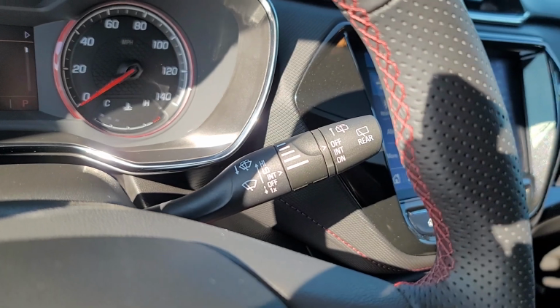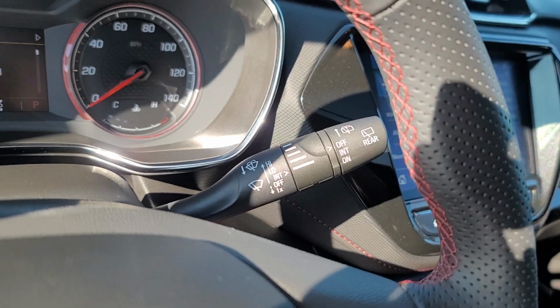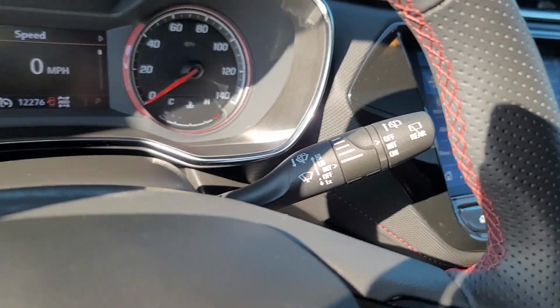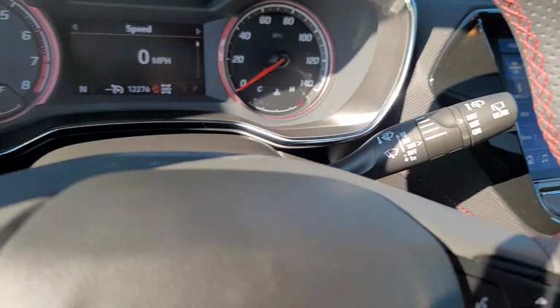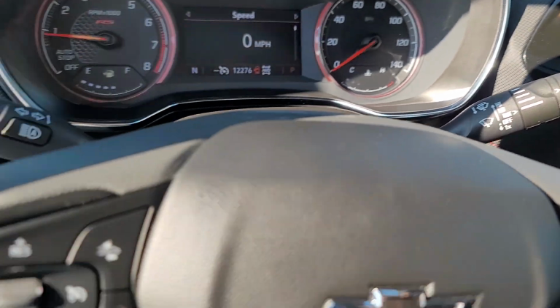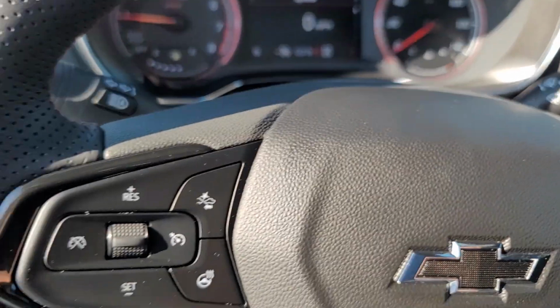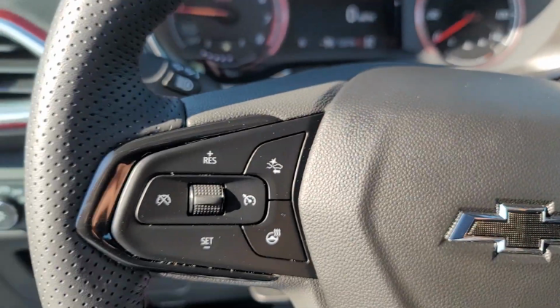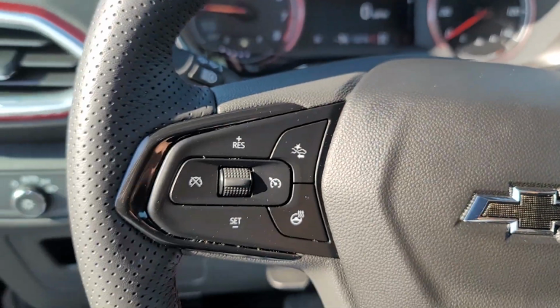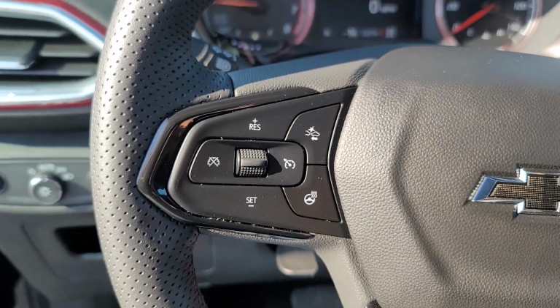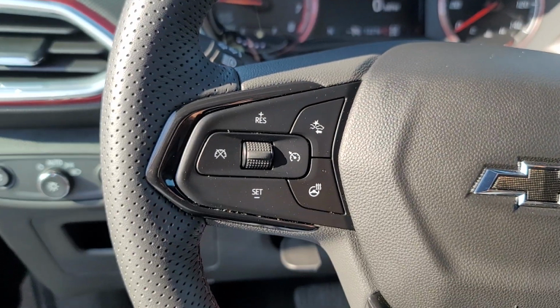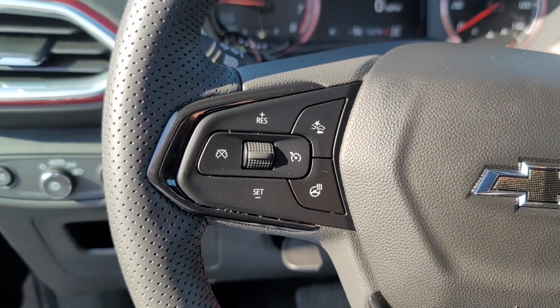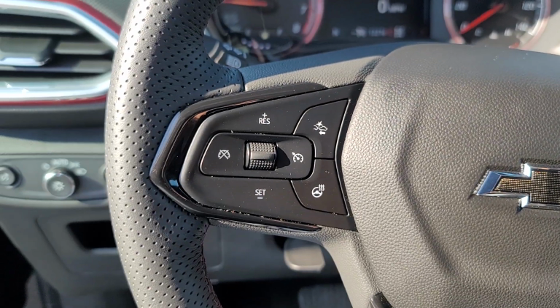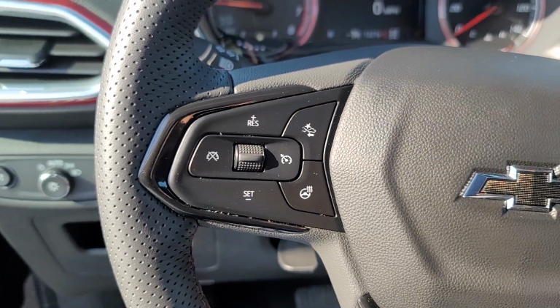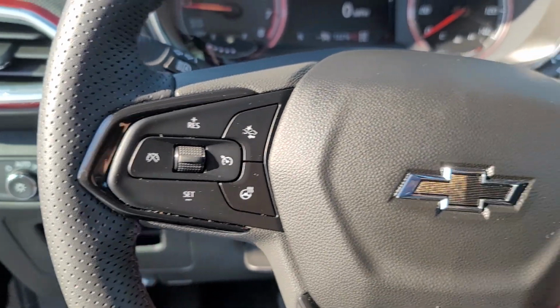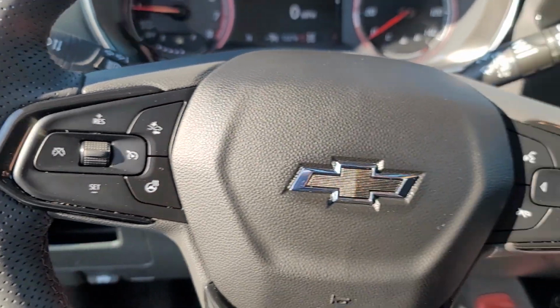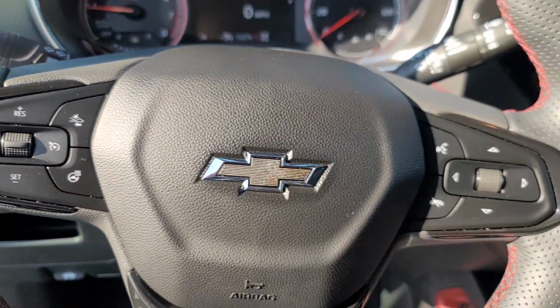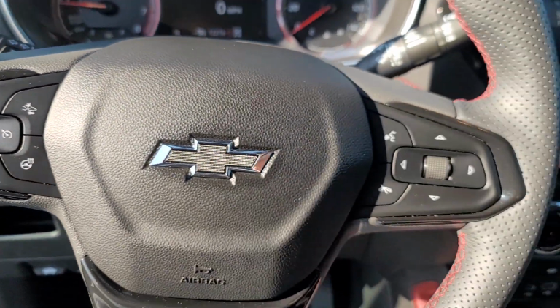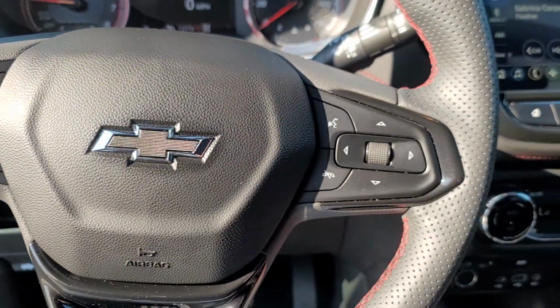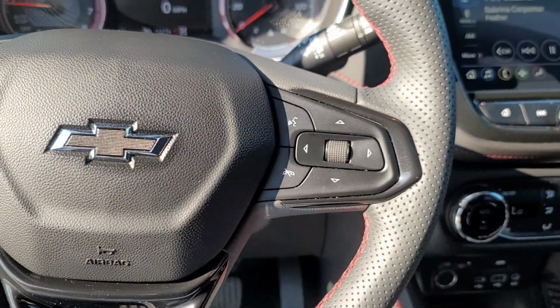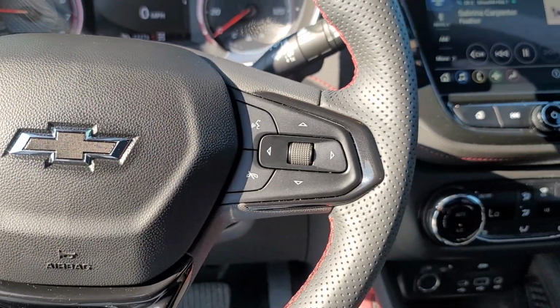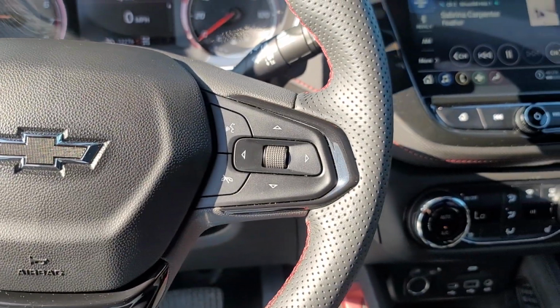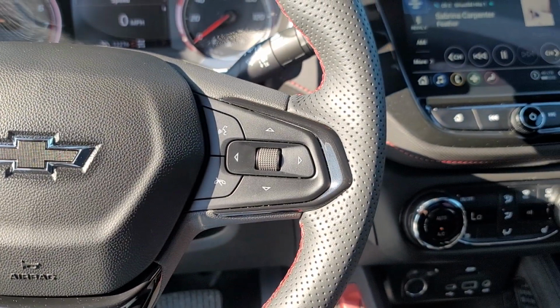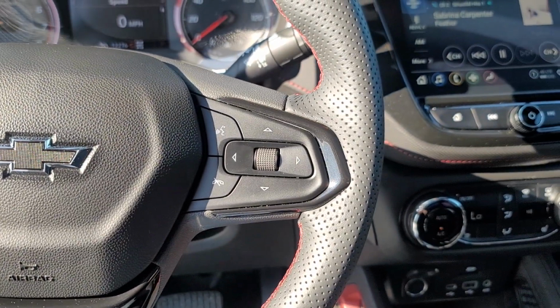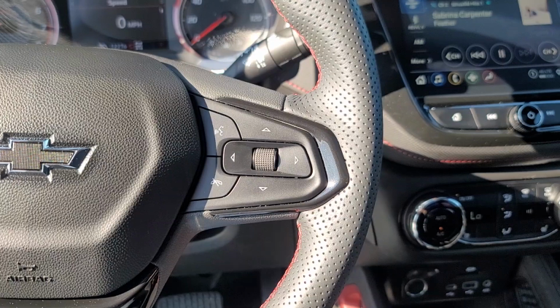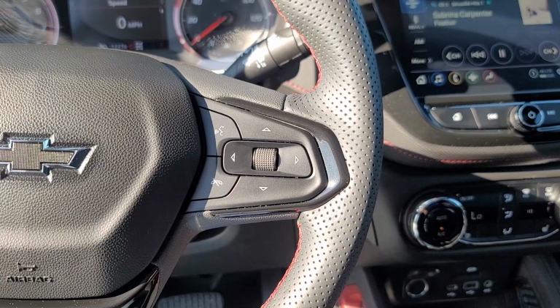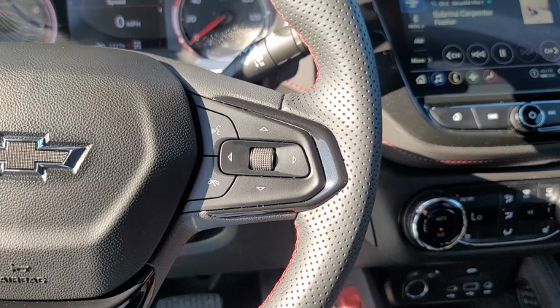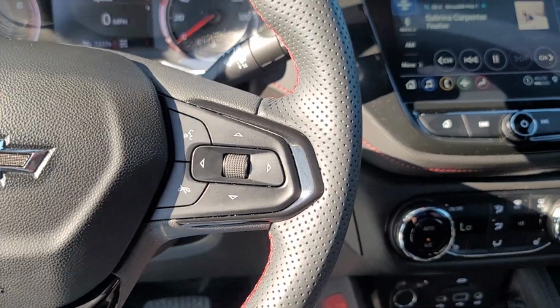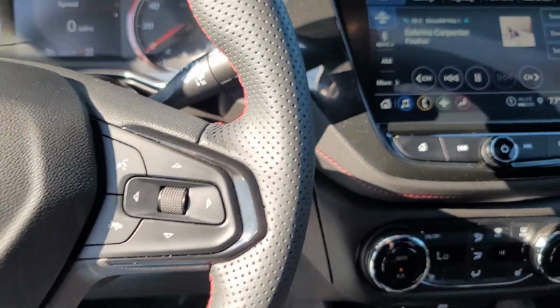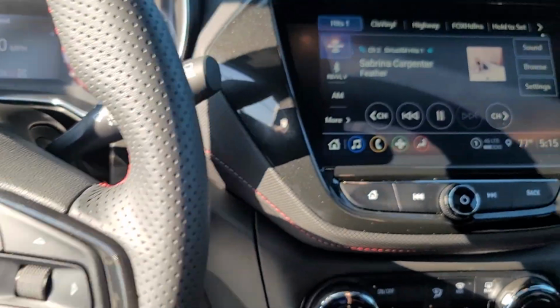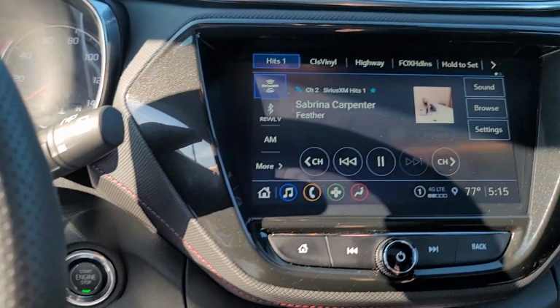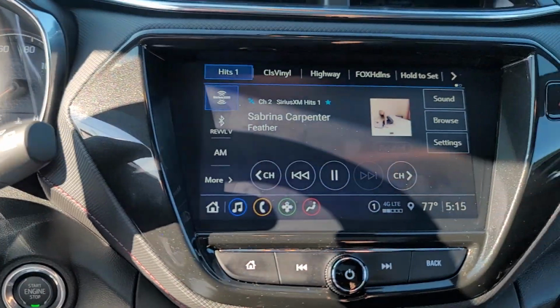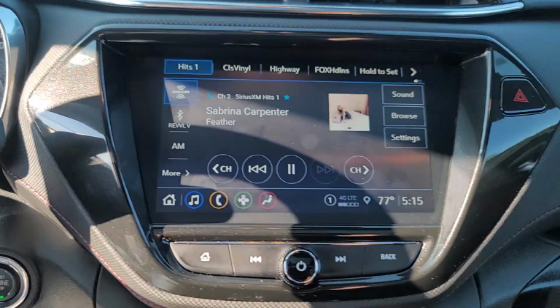Lane departure warning, panoramic roof, keyless entry, hands-free liftgate, heated driver's seat.